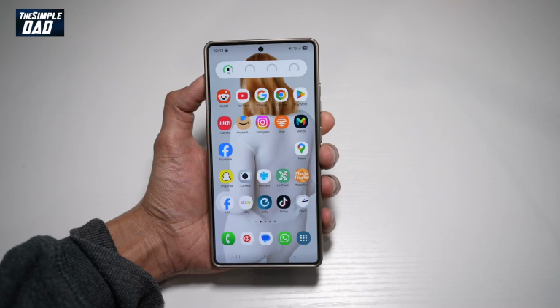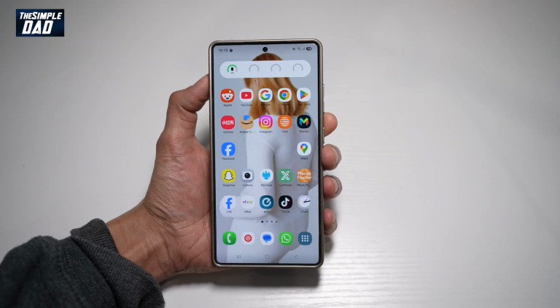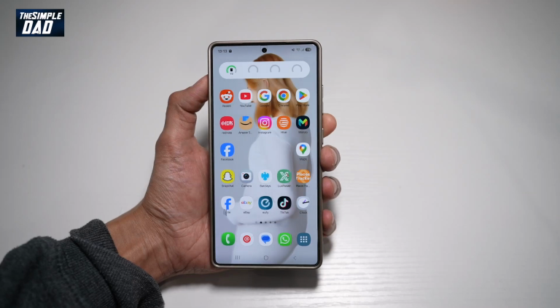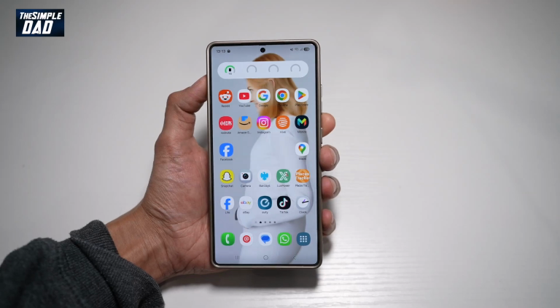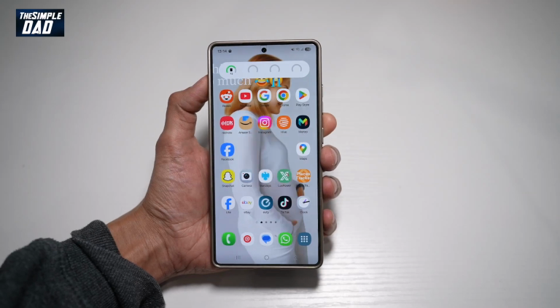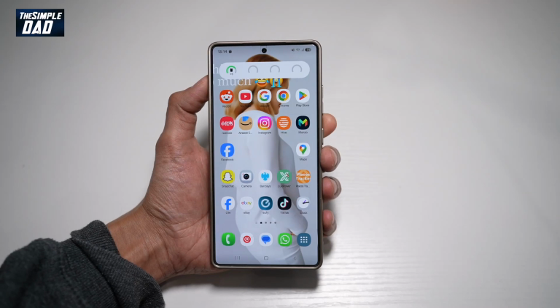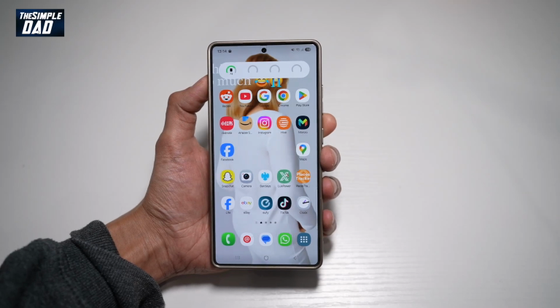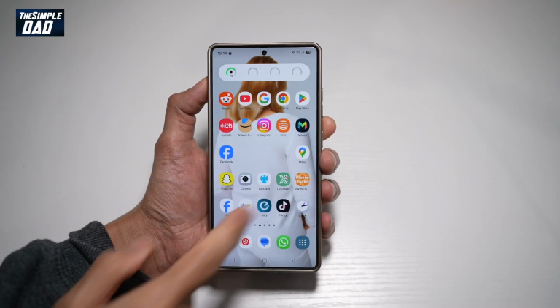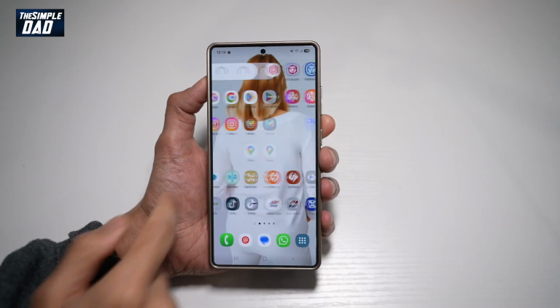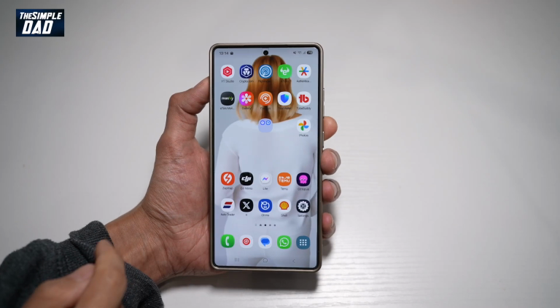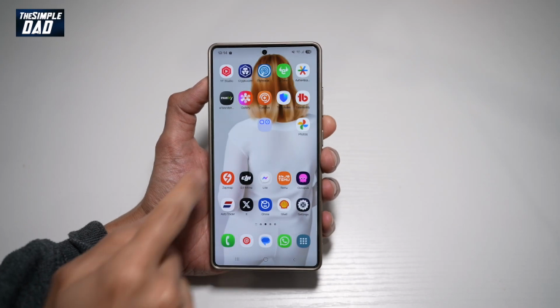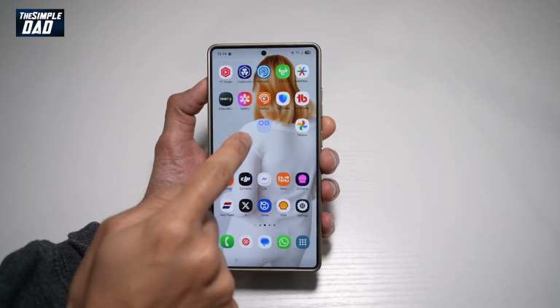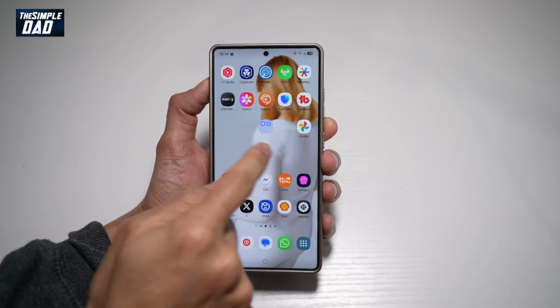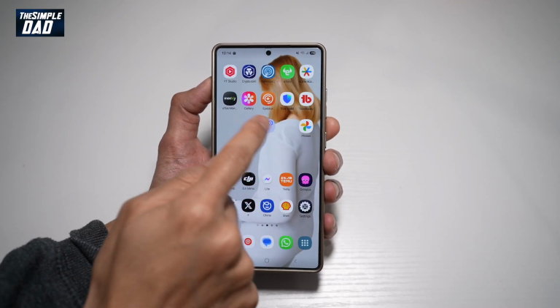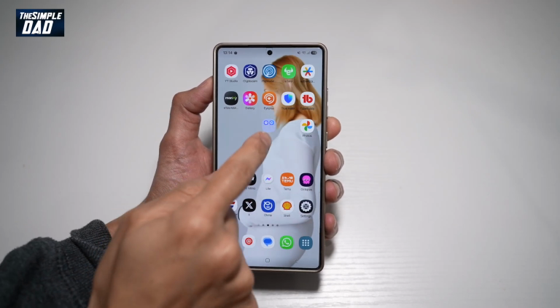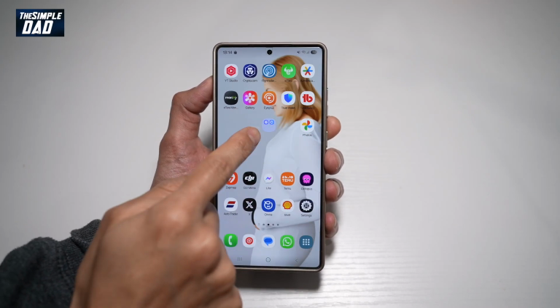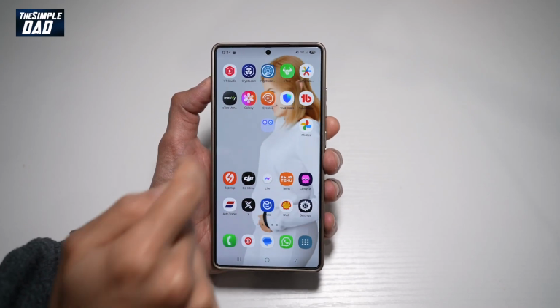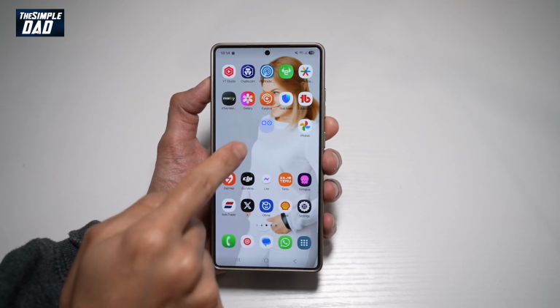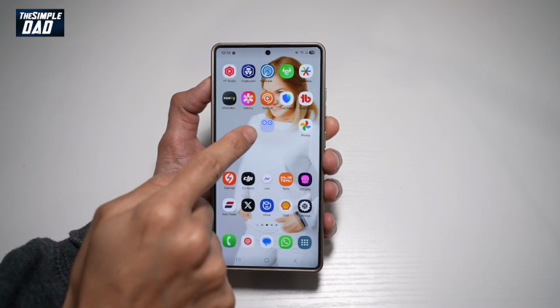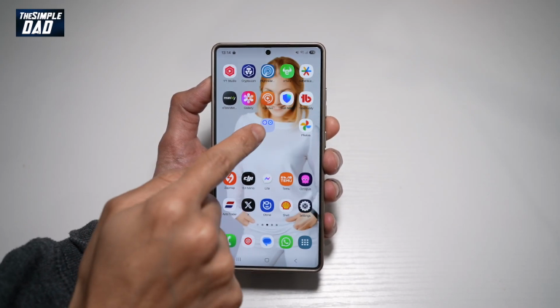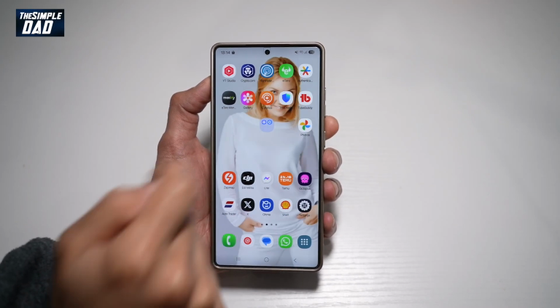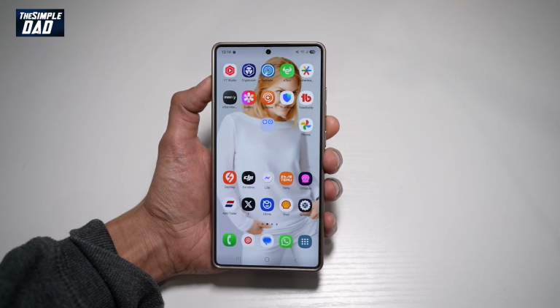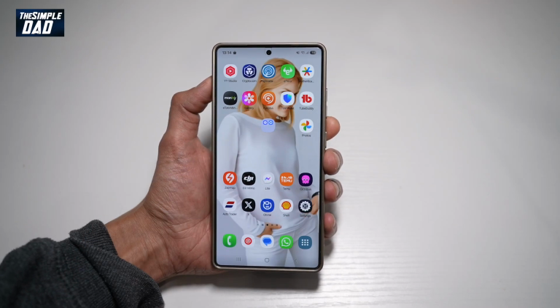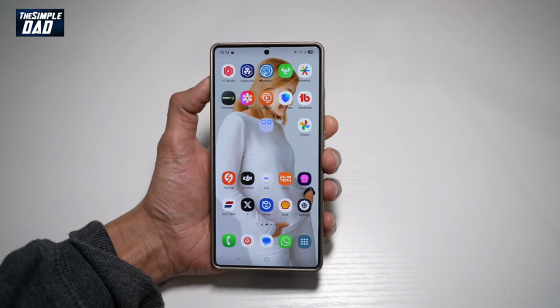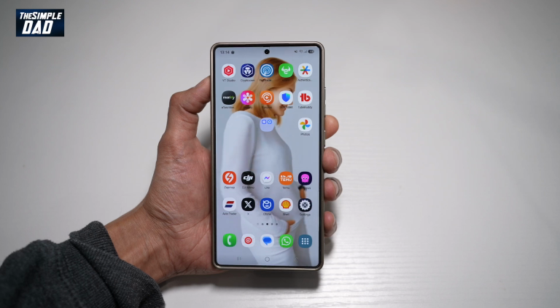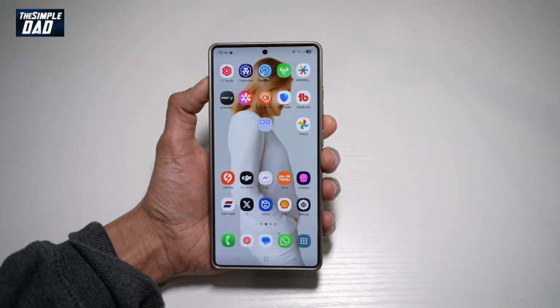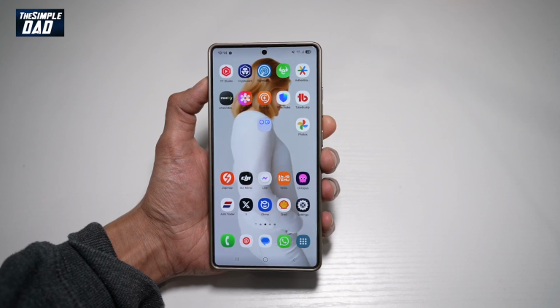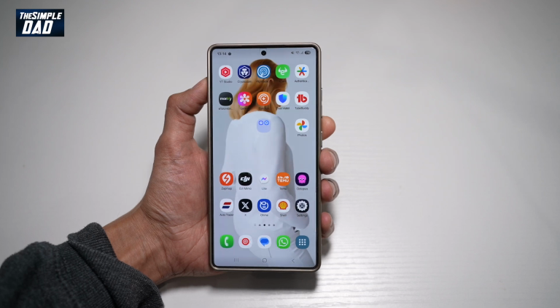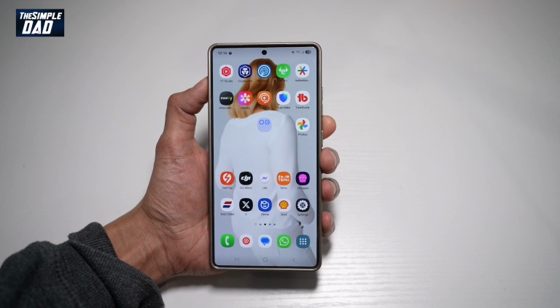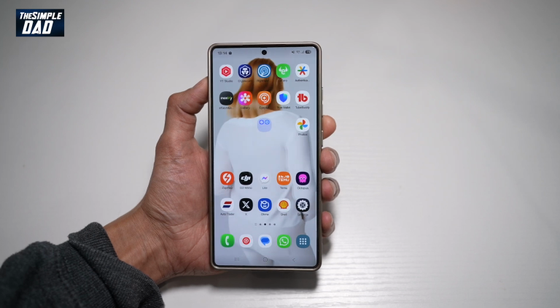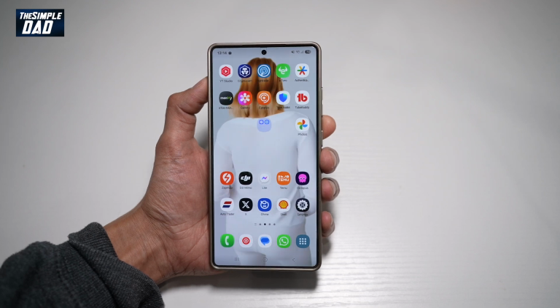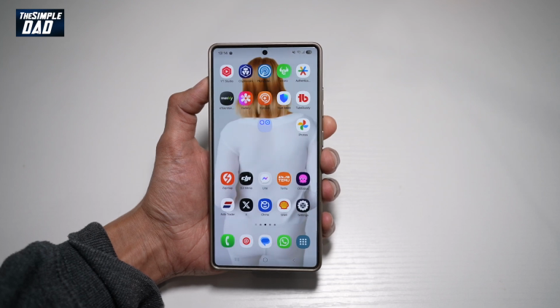Hi everyone, this is SimpleDad here. In this video, I'll show you how to increase the display grid on your folders on your Samsung S25 Ultra.